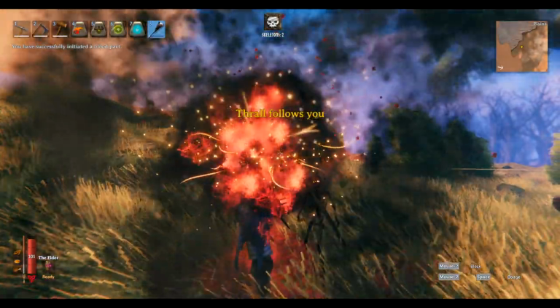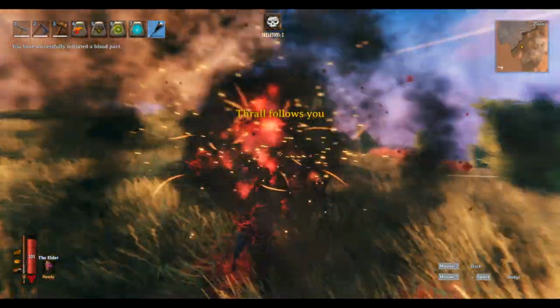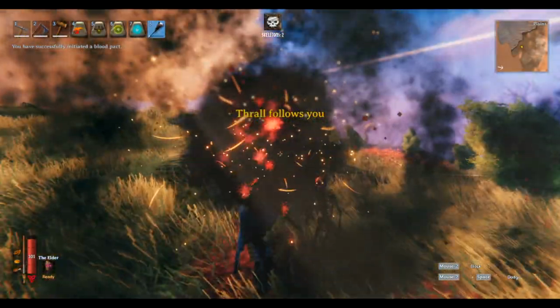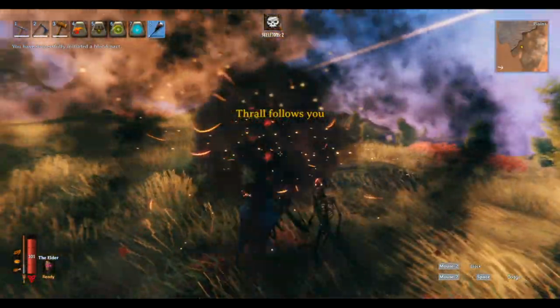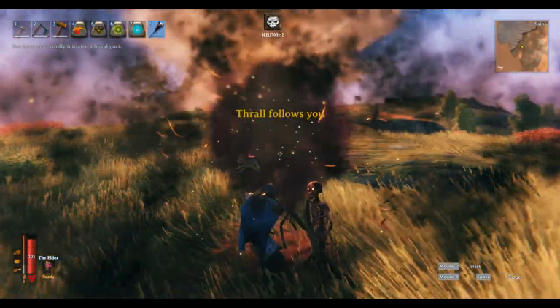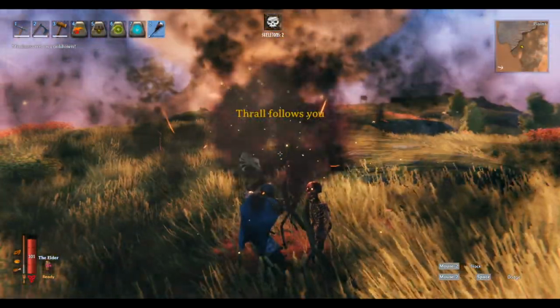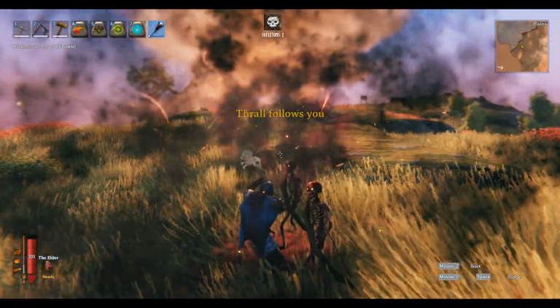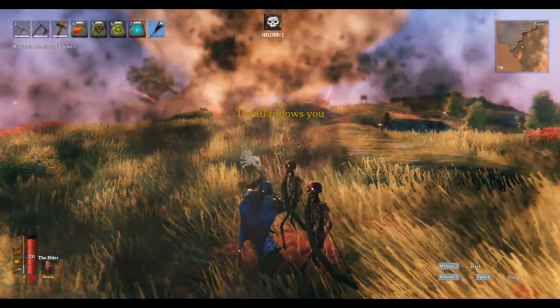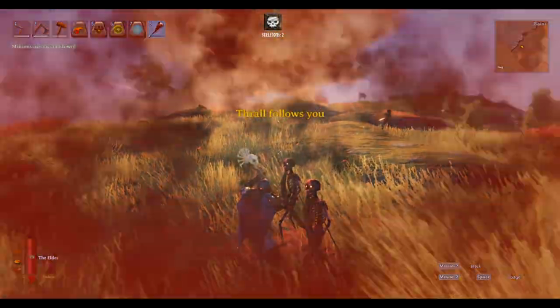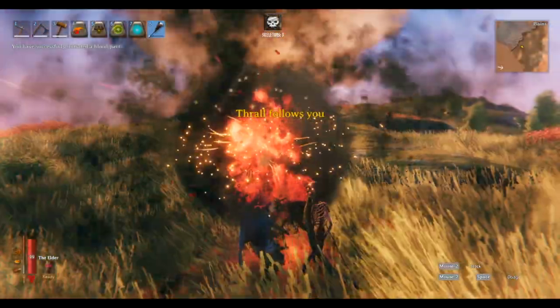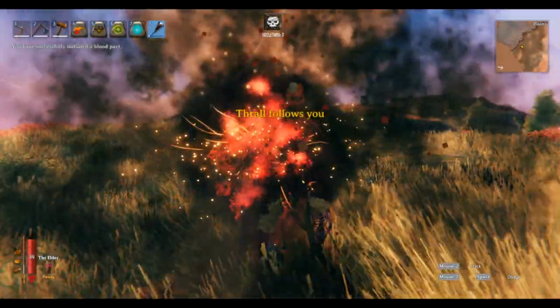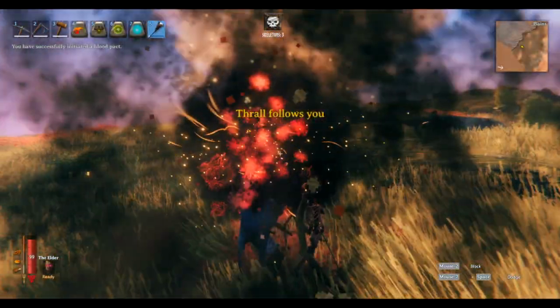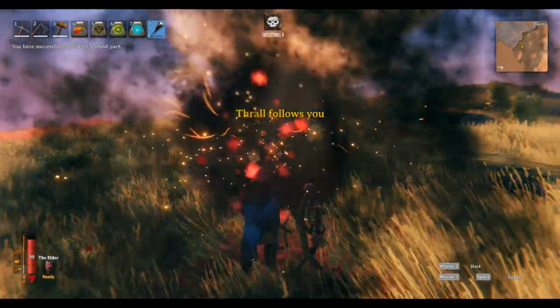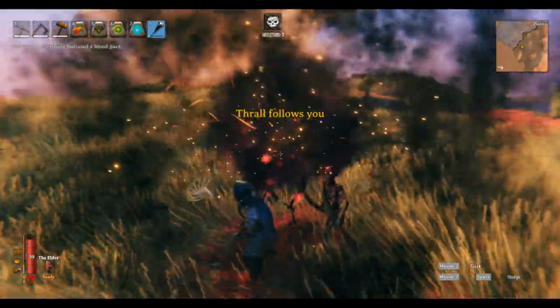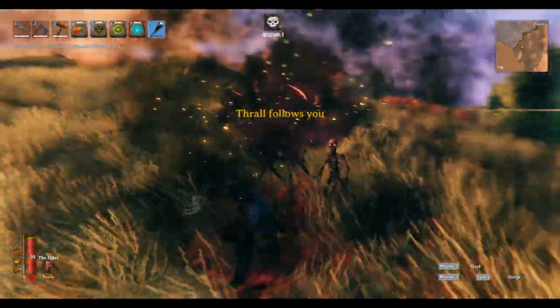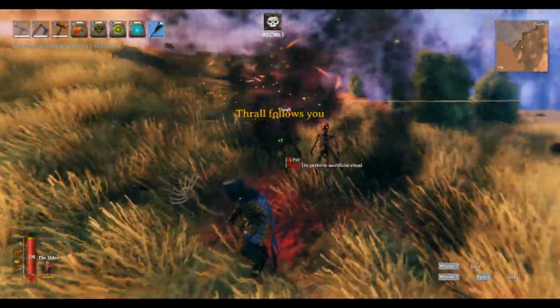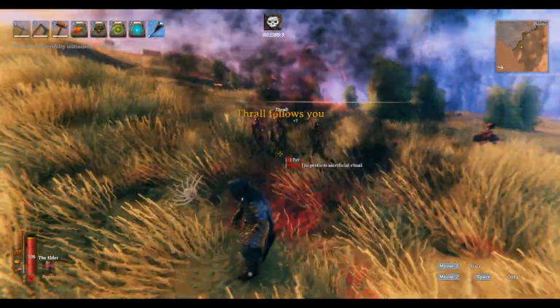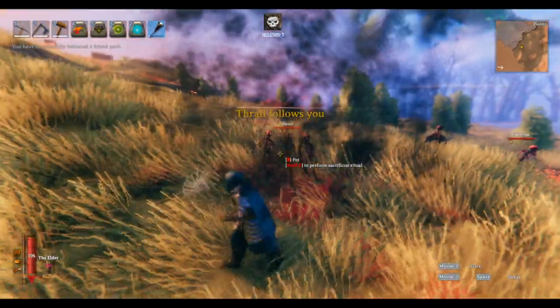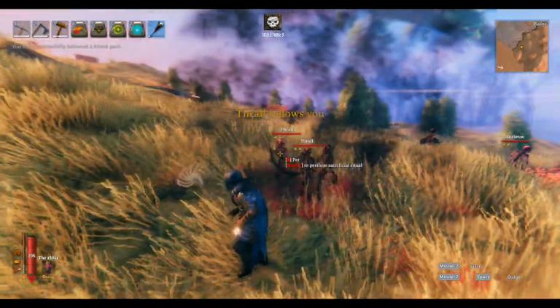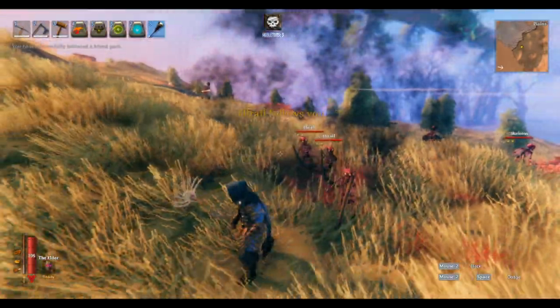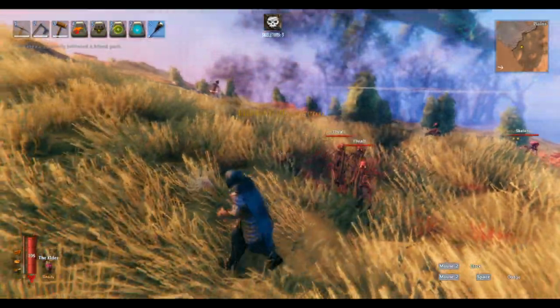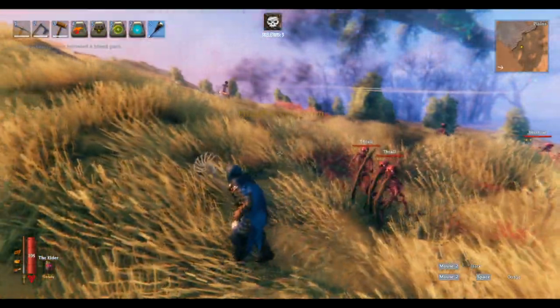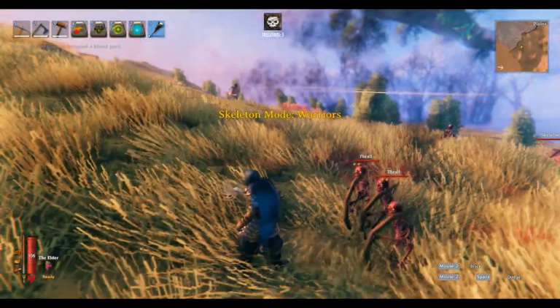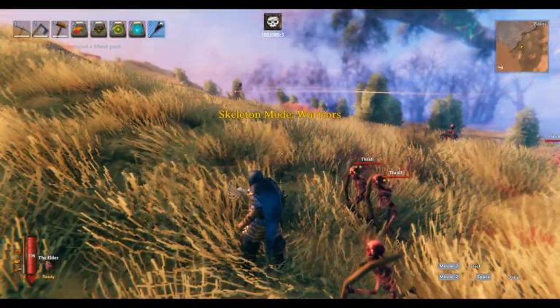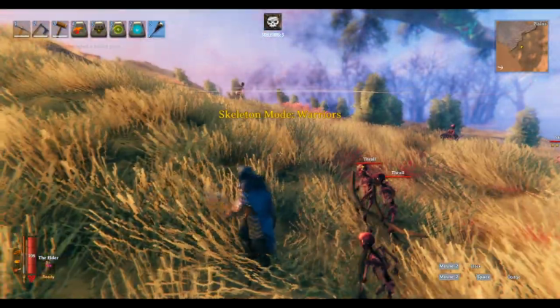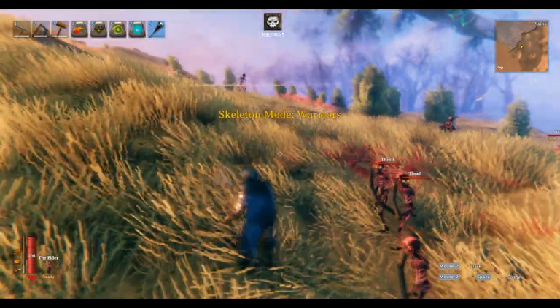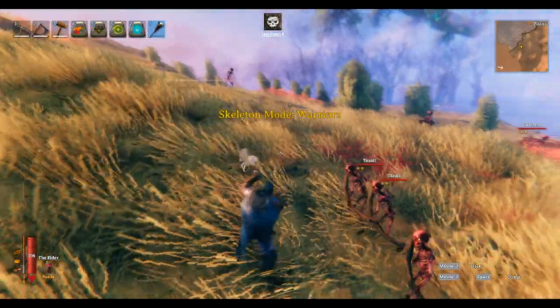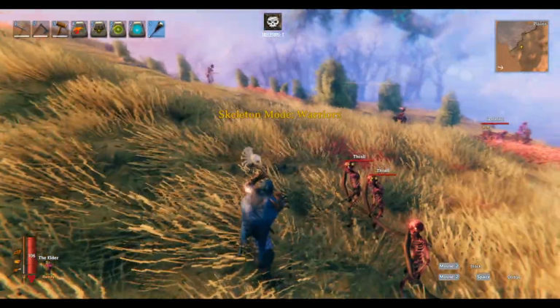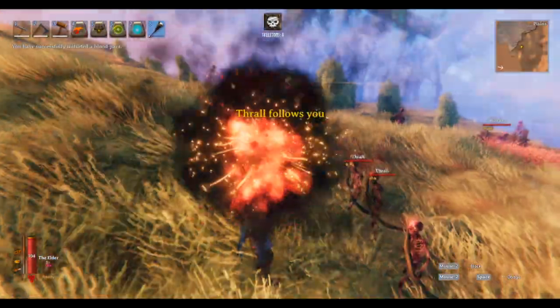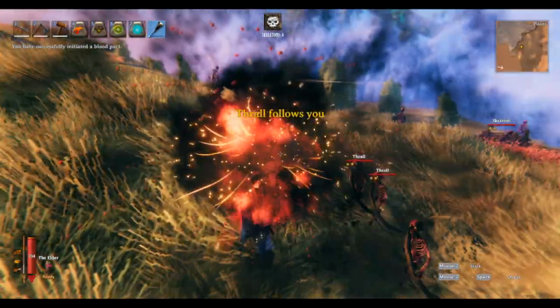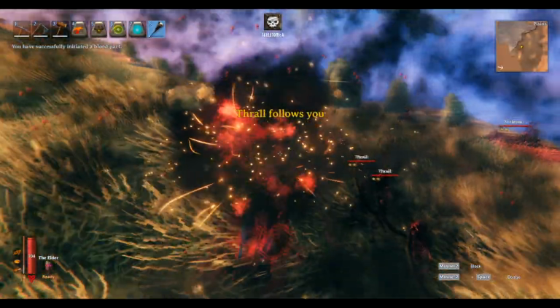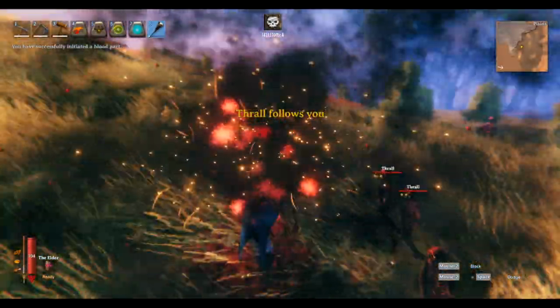To summon a skeleton, you need to equip the staff, block, and then press Z. Some of your health will be consumed, and a minion will appear.